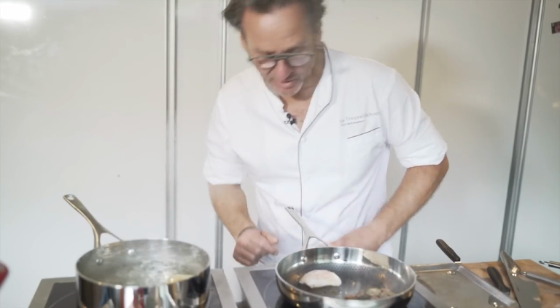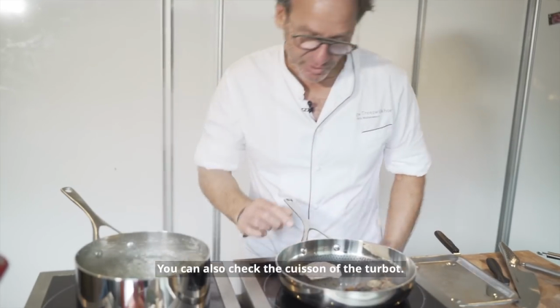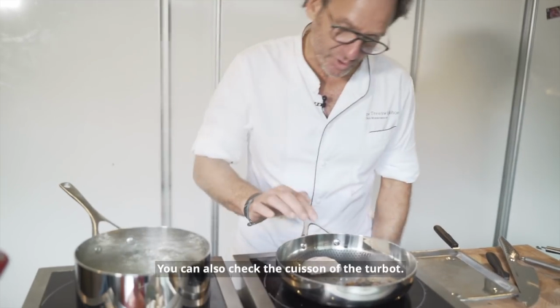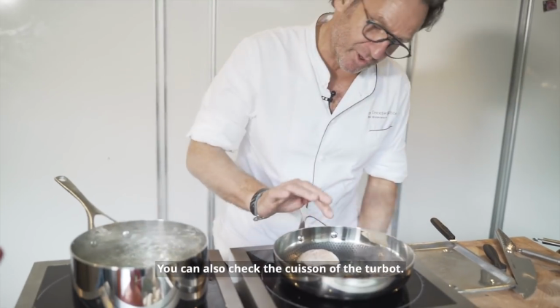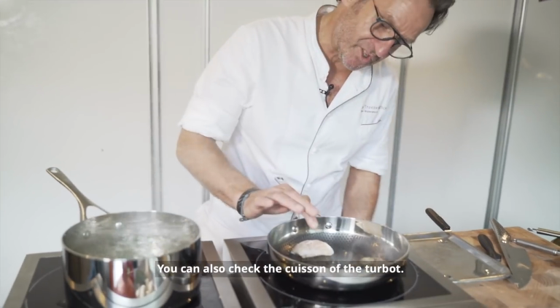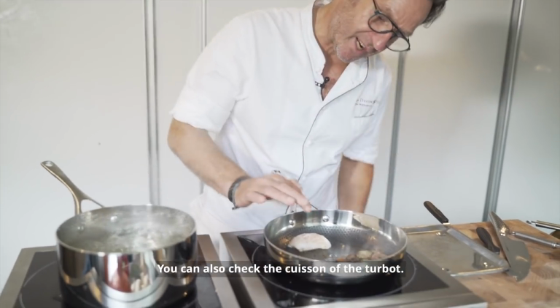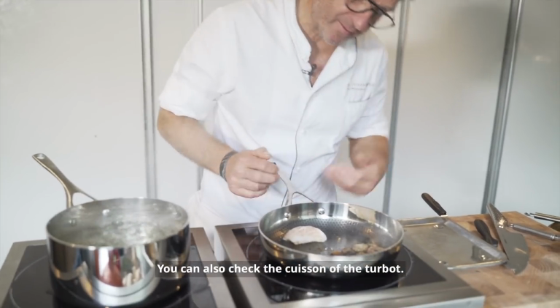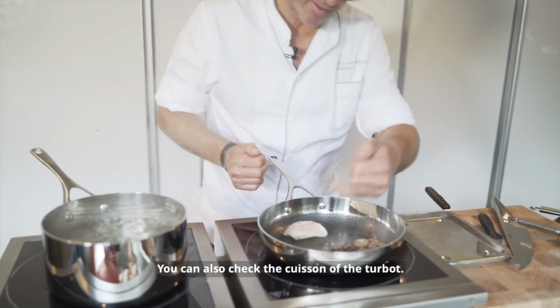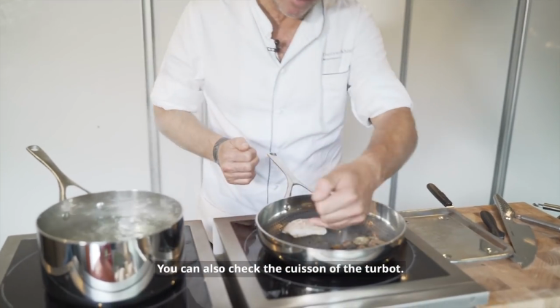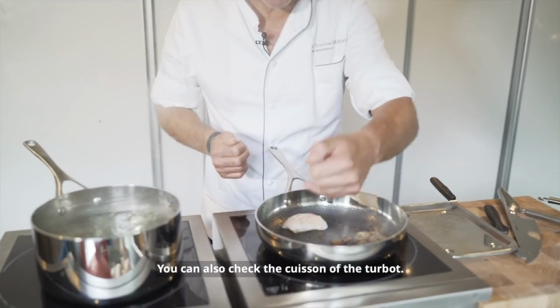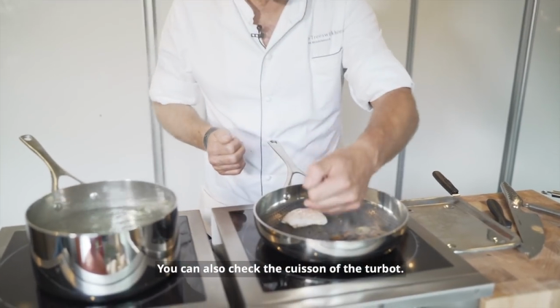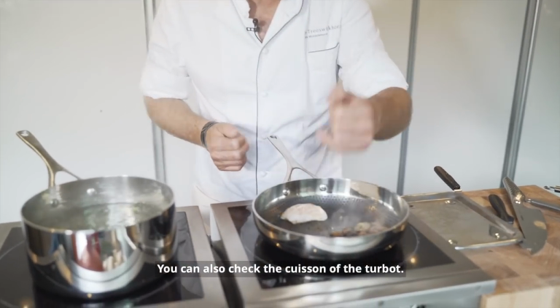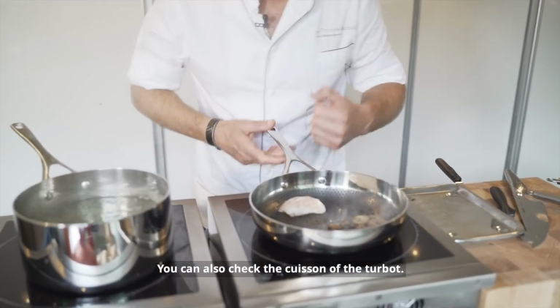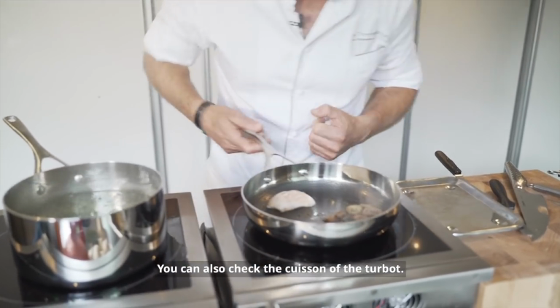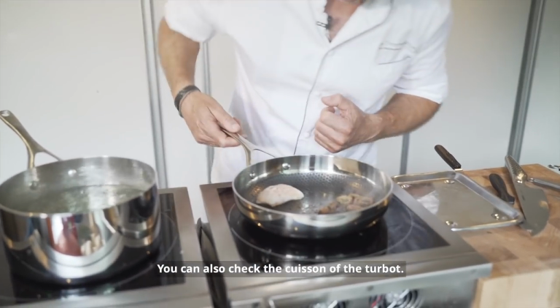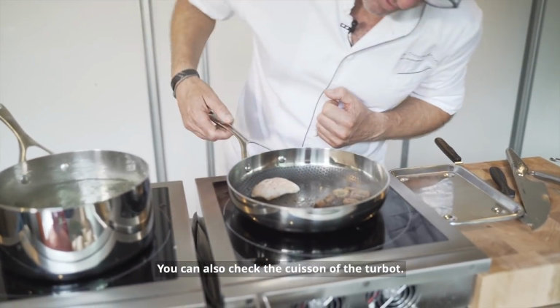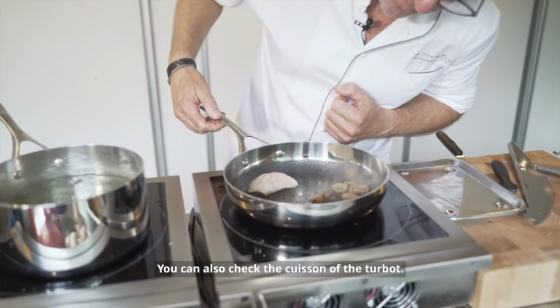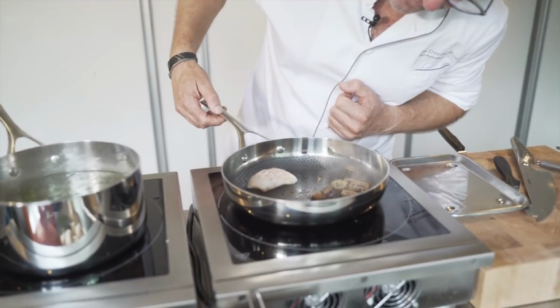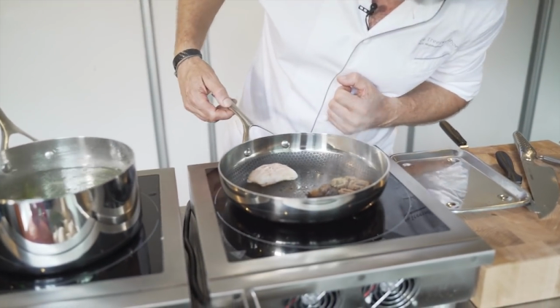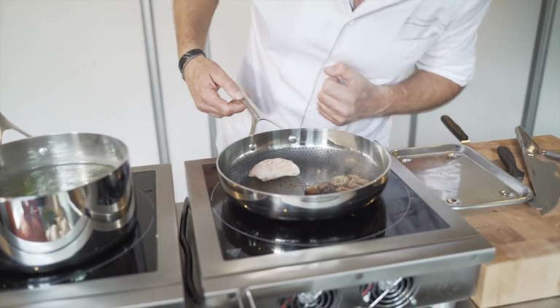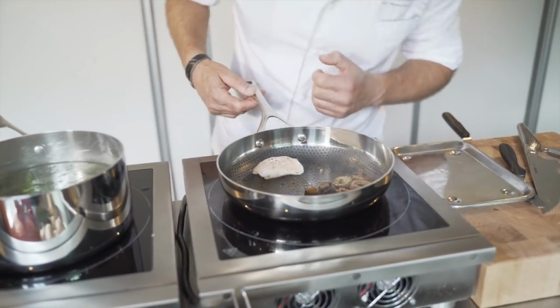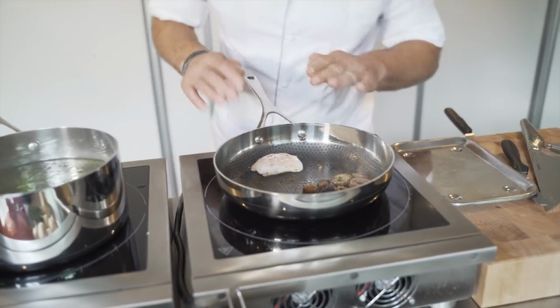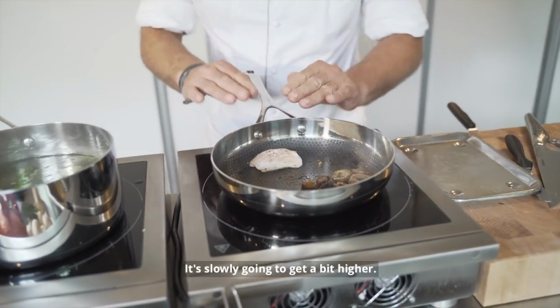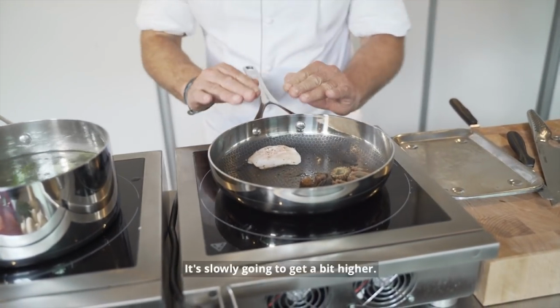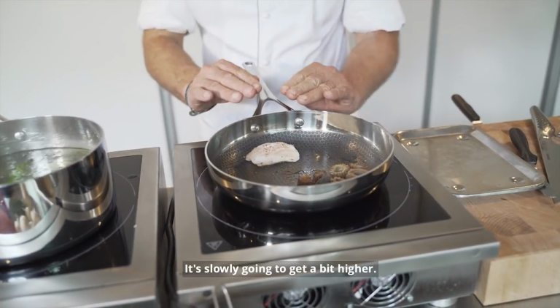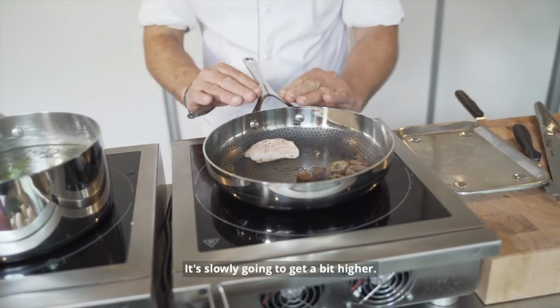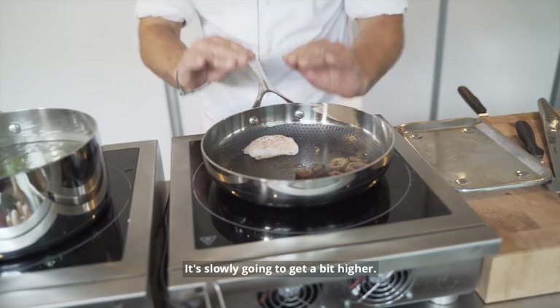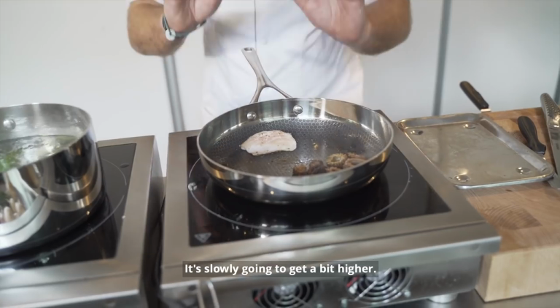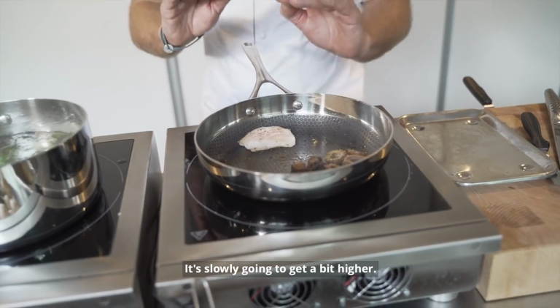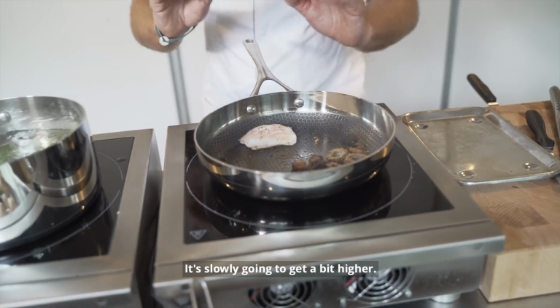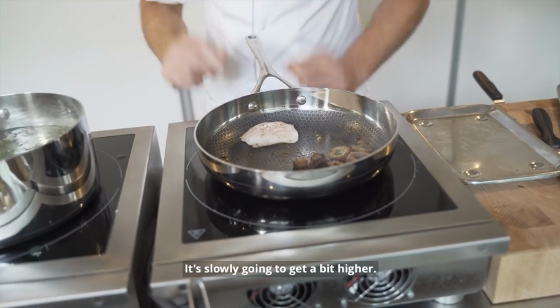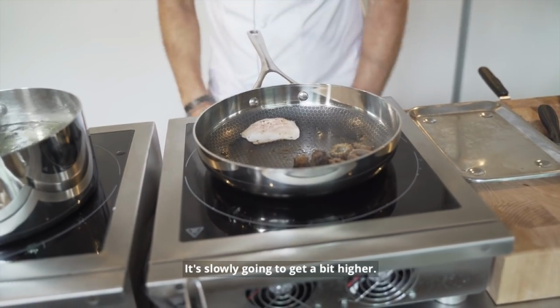You can also check the crust of the turbo — it's going to be slowly, more higher.